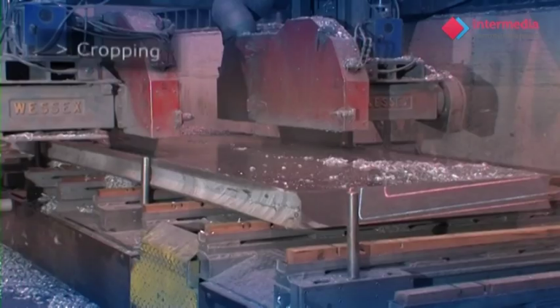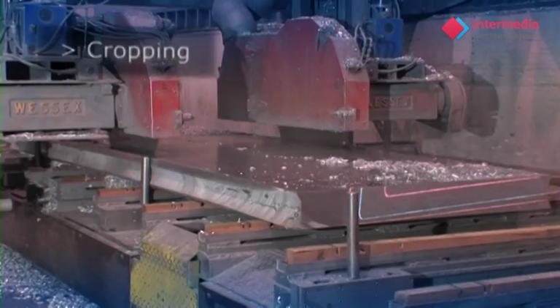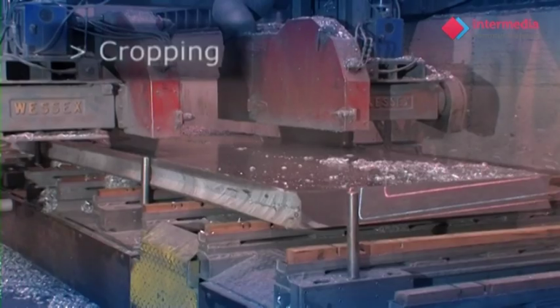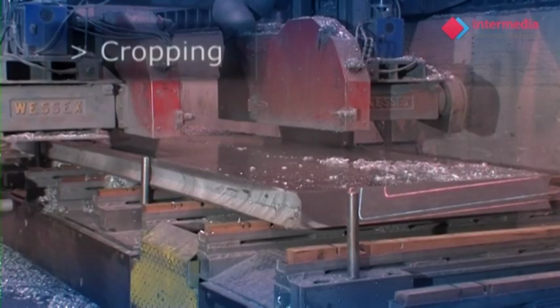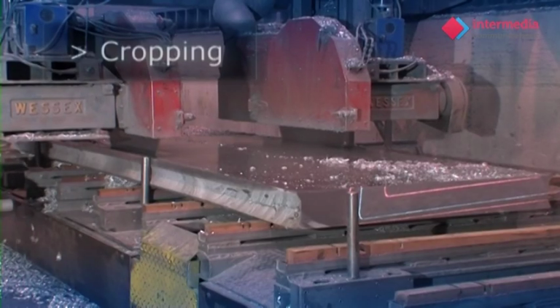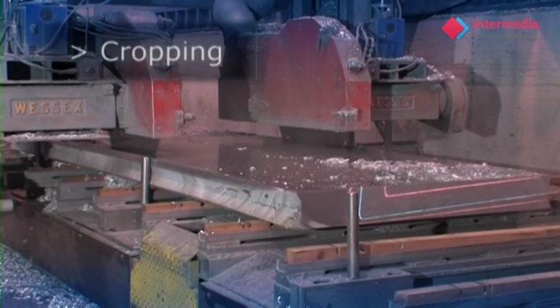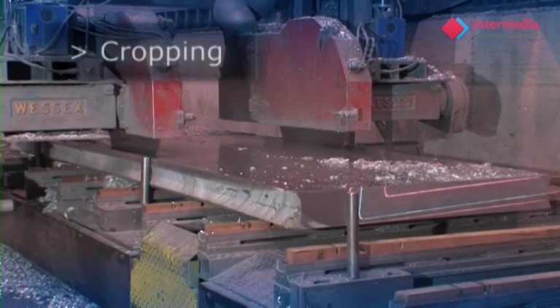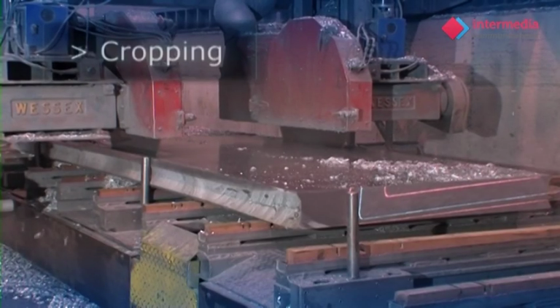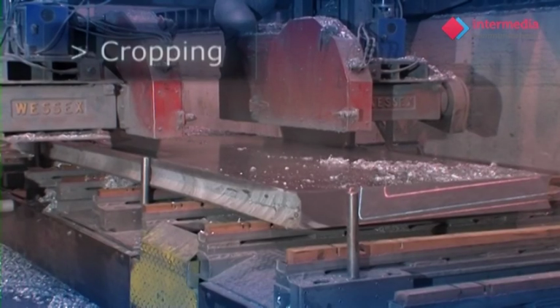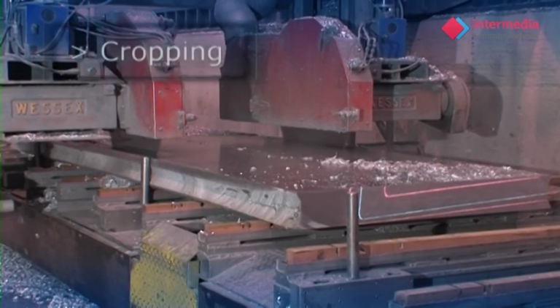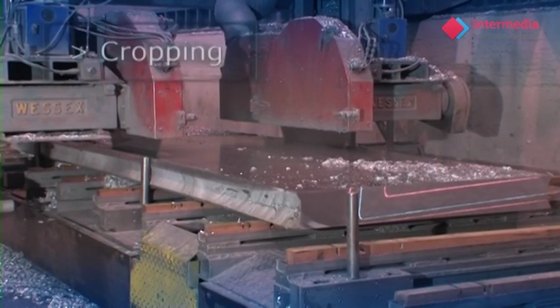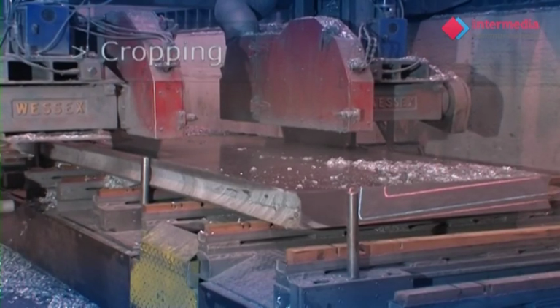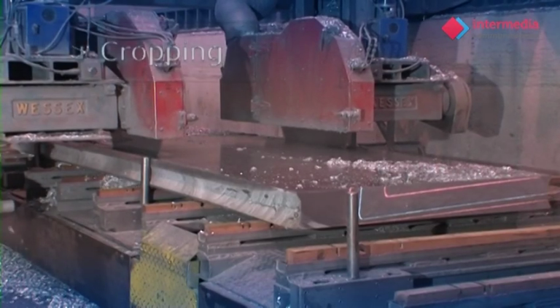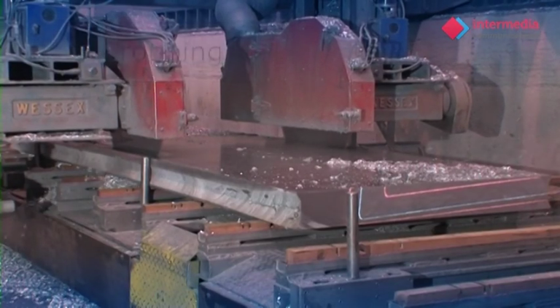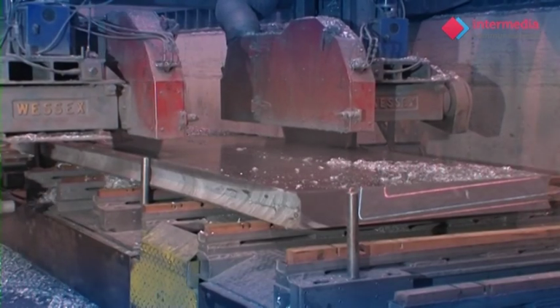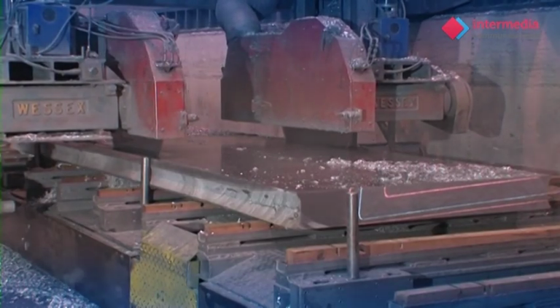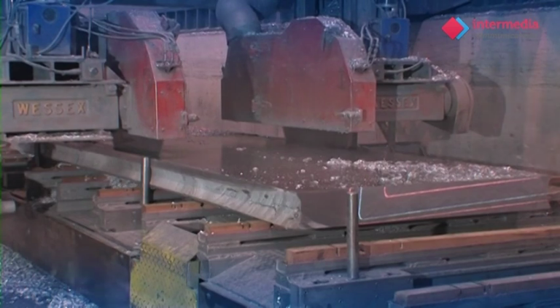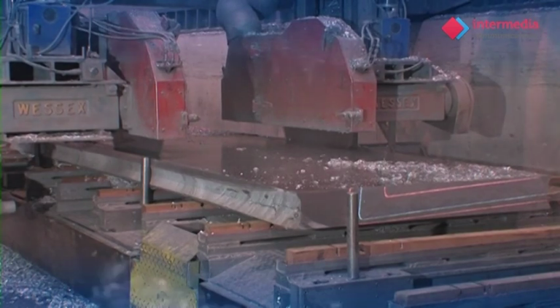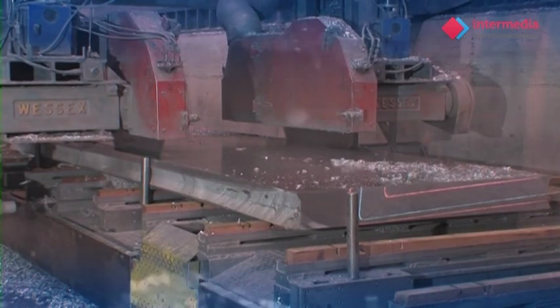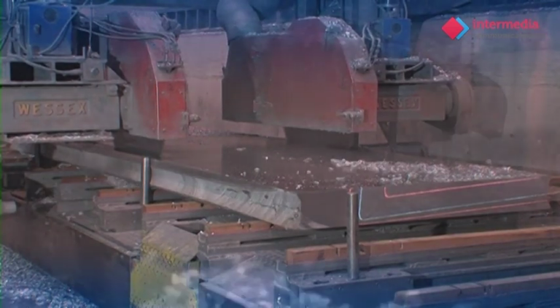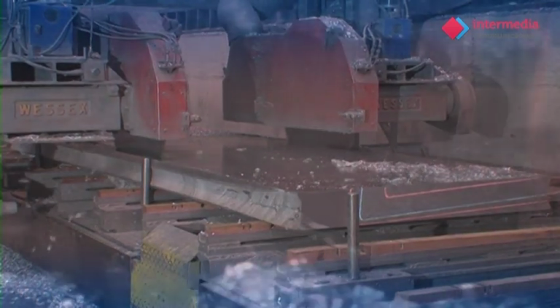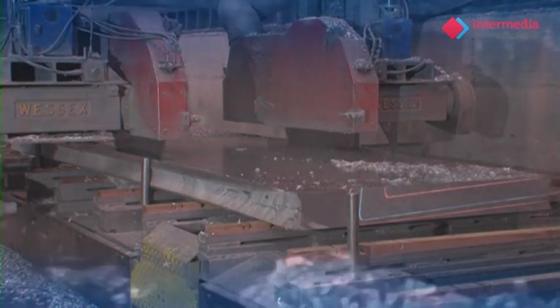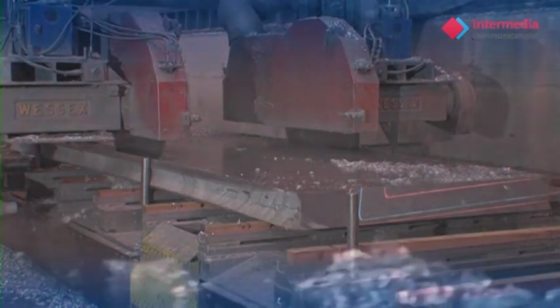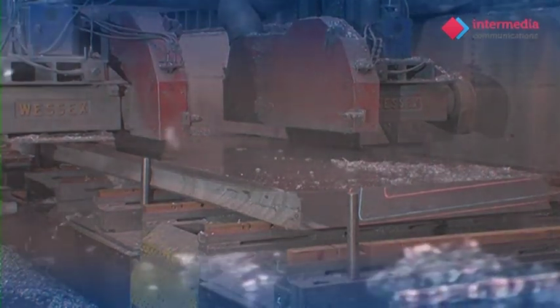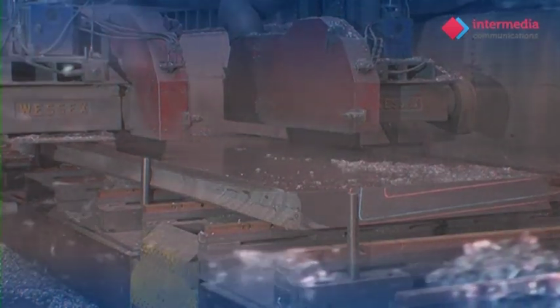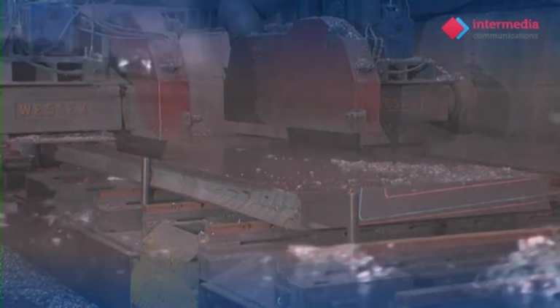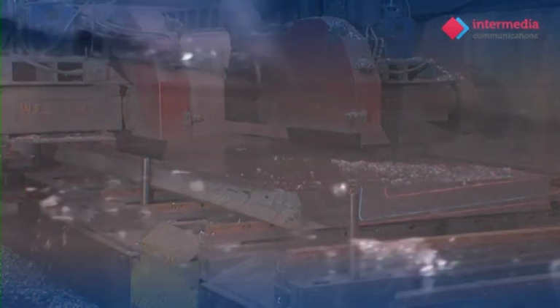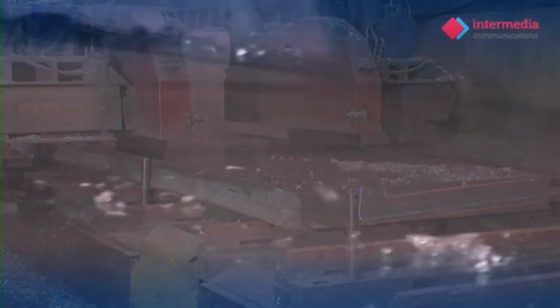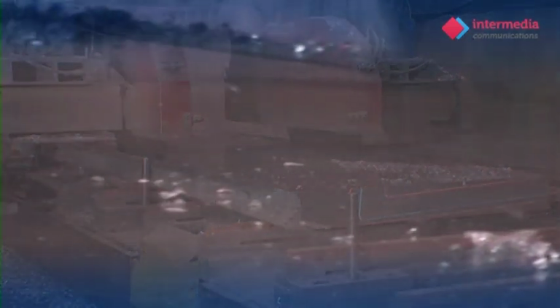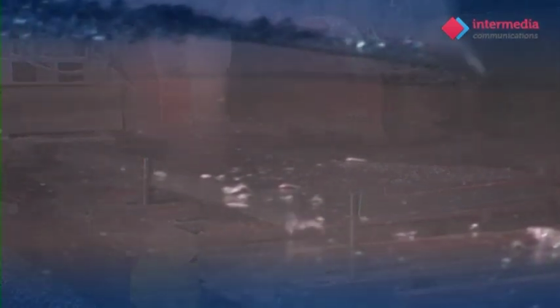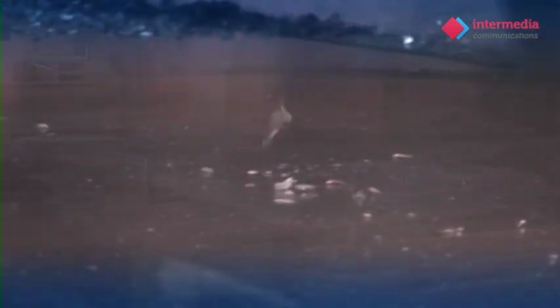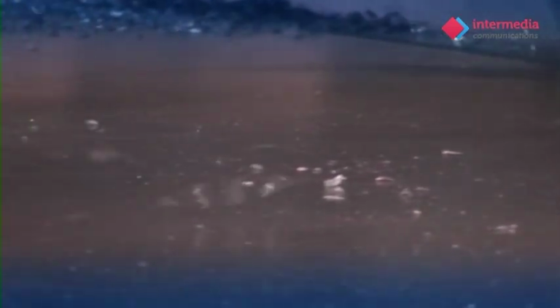Before the plate begins heat treatment, the edges are trimmed using large circular cutting blades — a process called cropping.